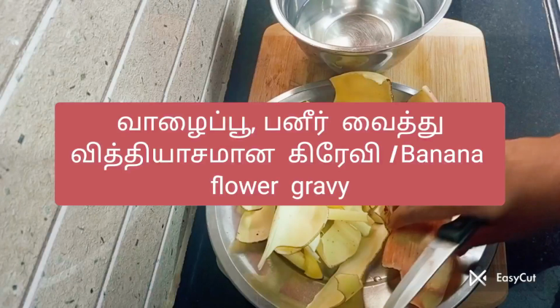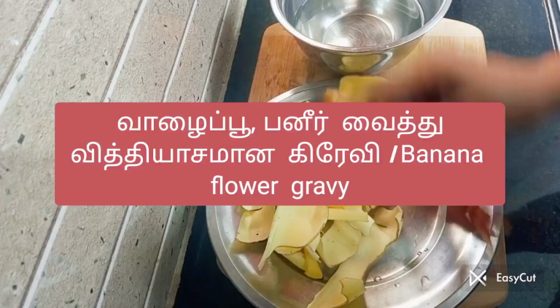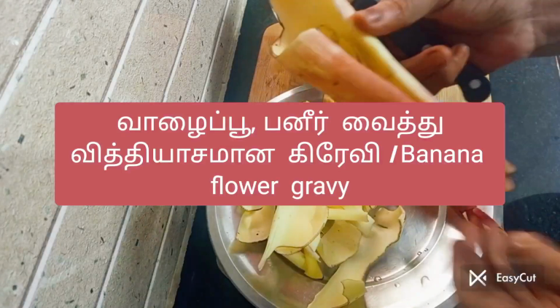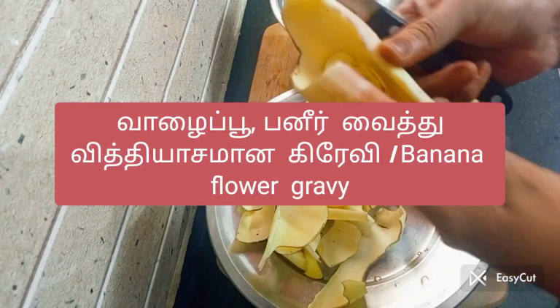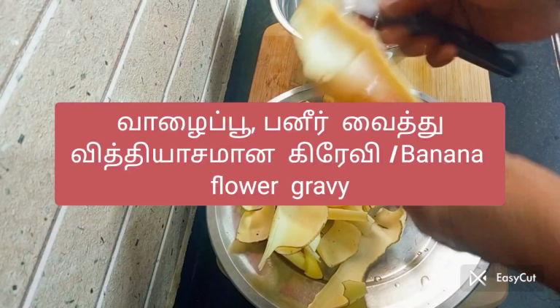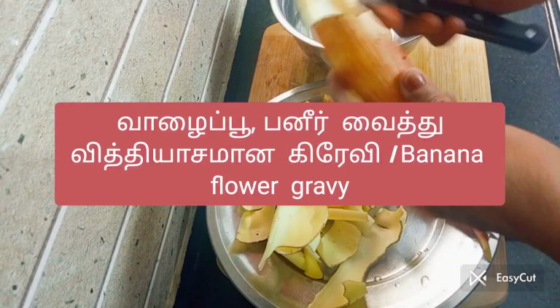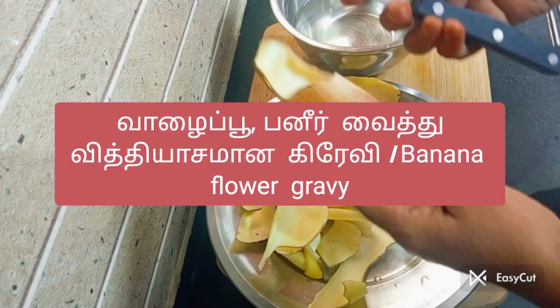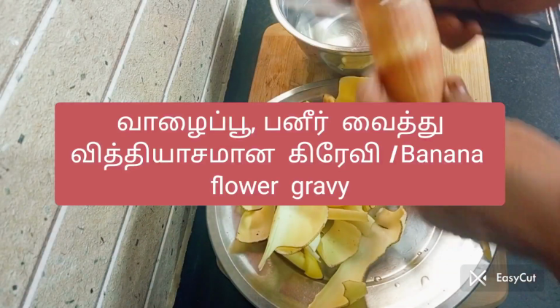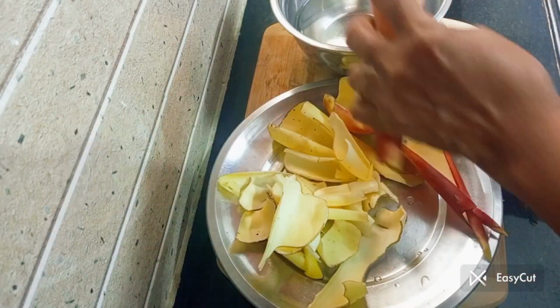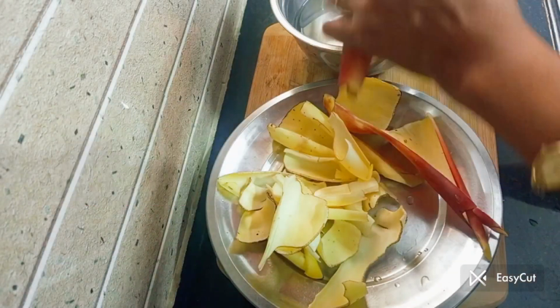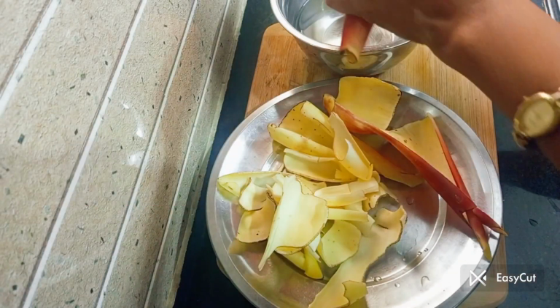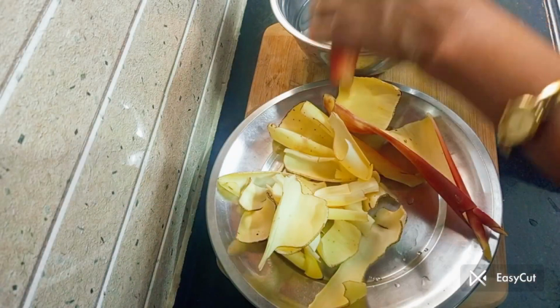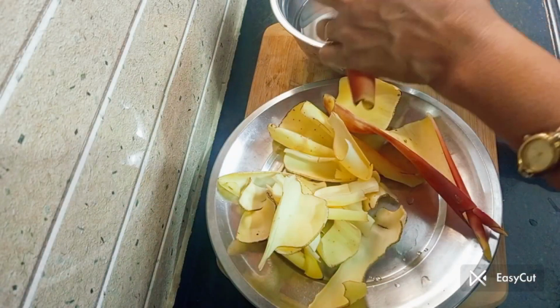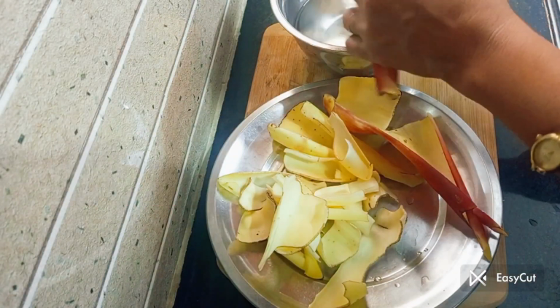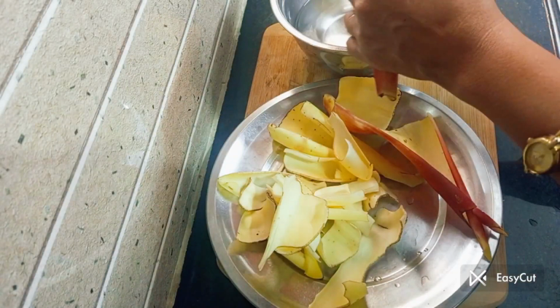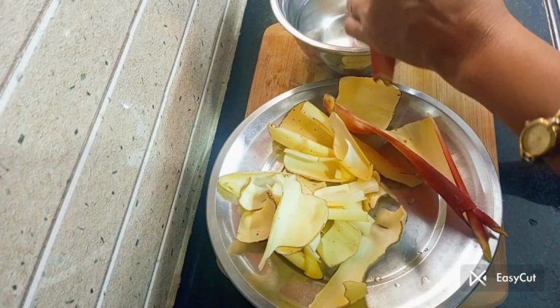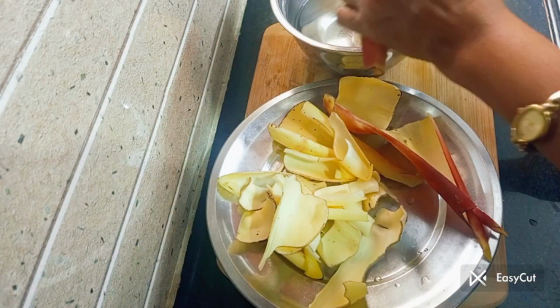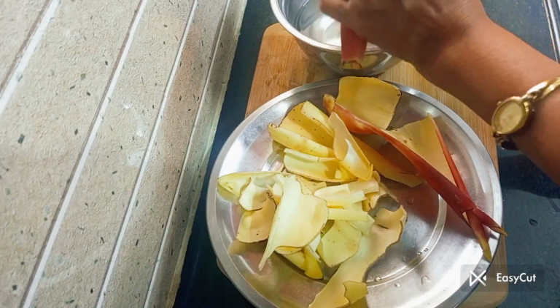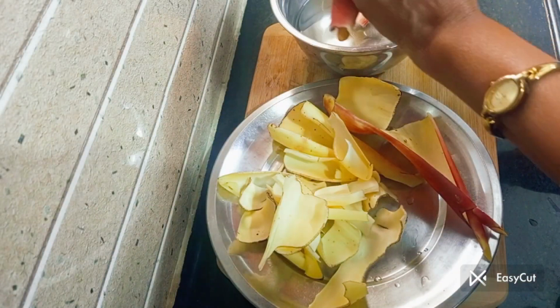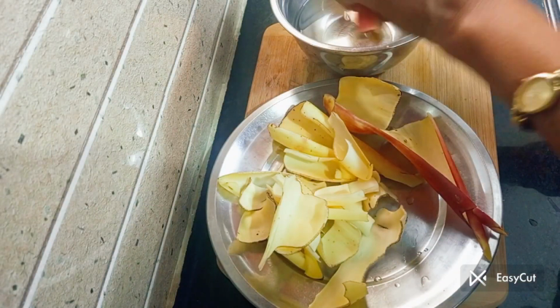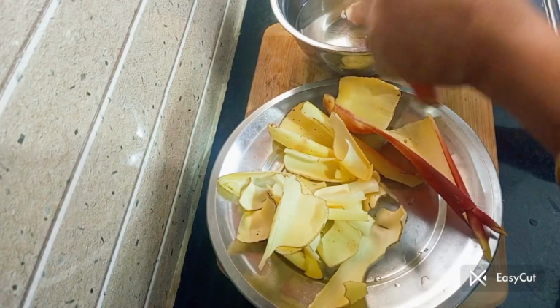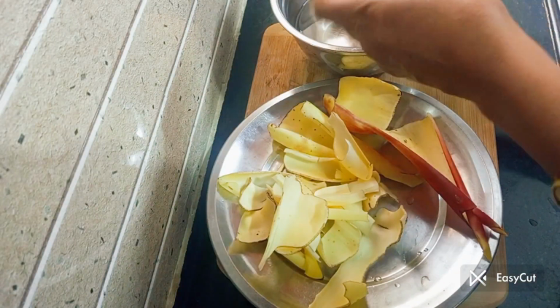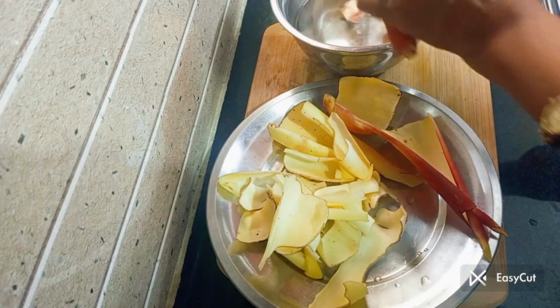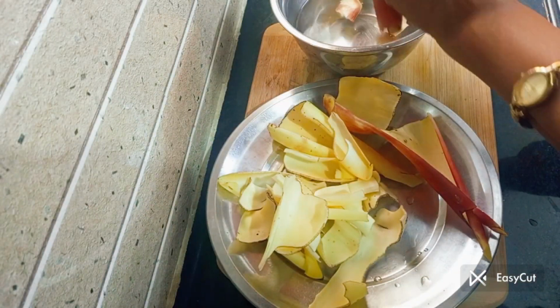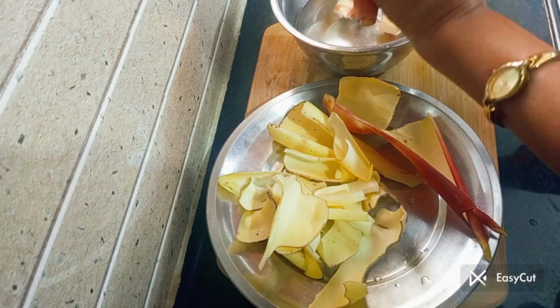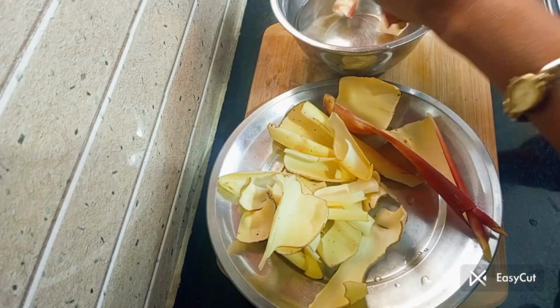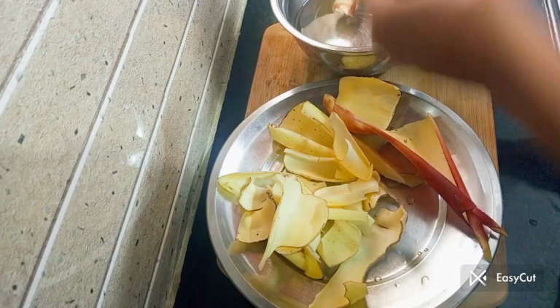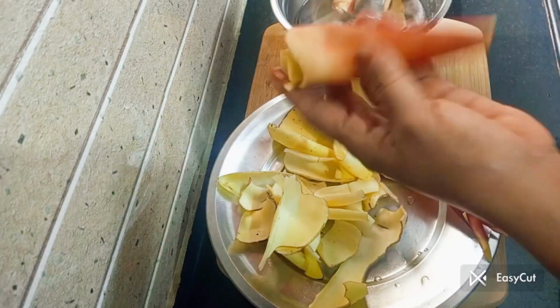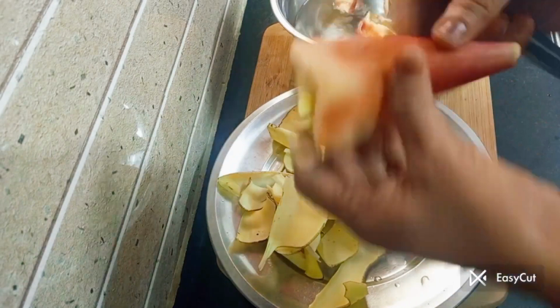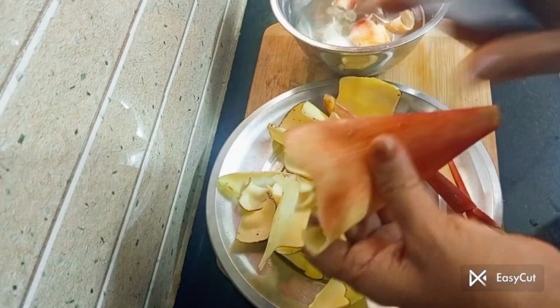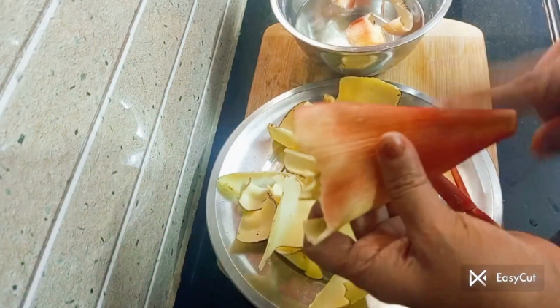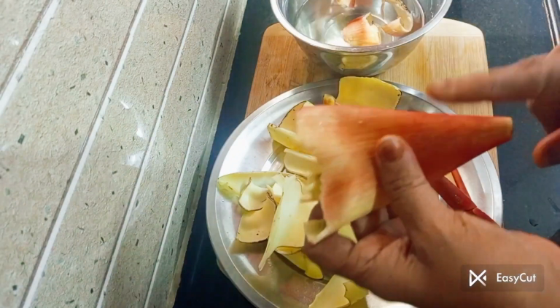Hi friends, welcome to Palipalaeam Kaimanam. We are now taking a few recipes to do a morning breakfast.